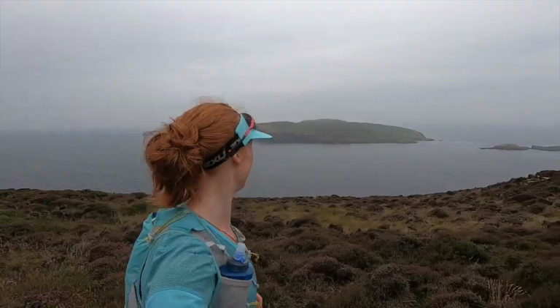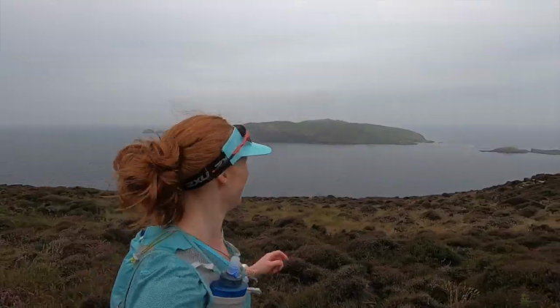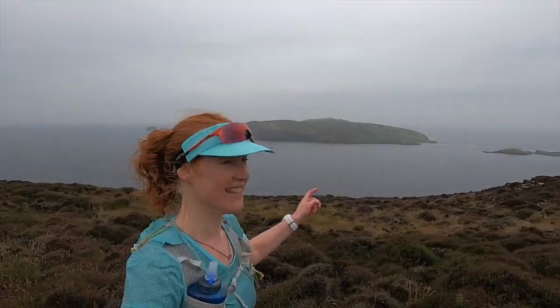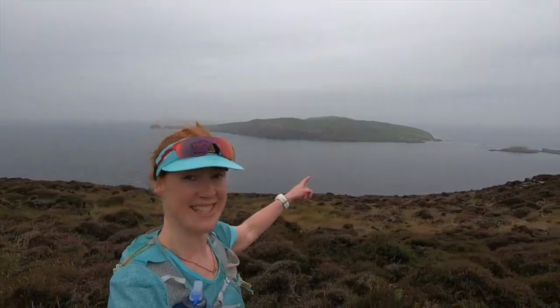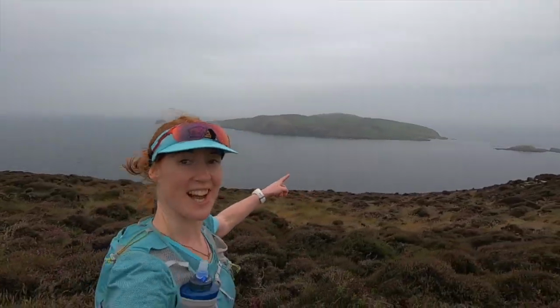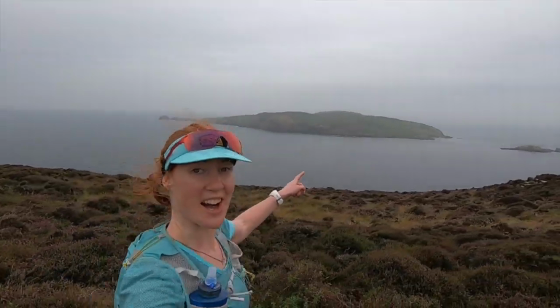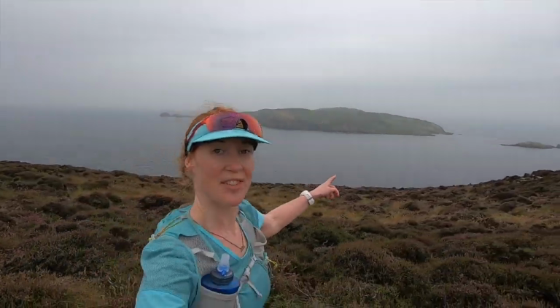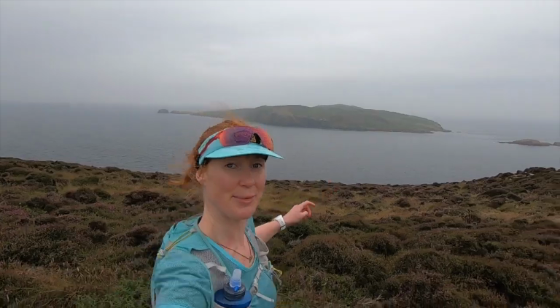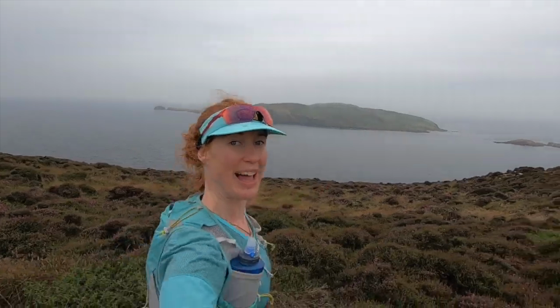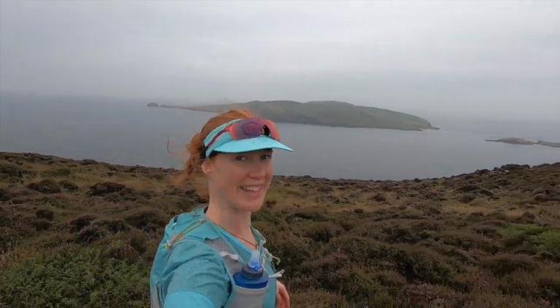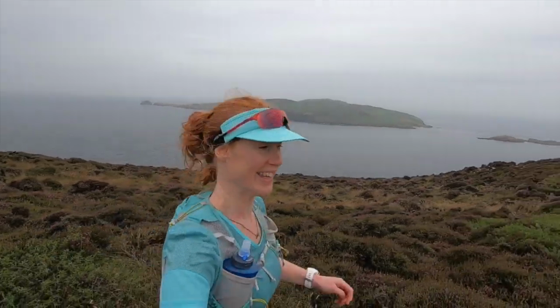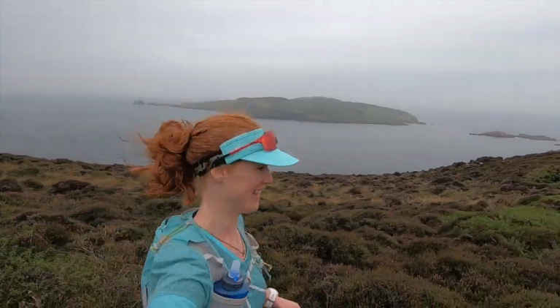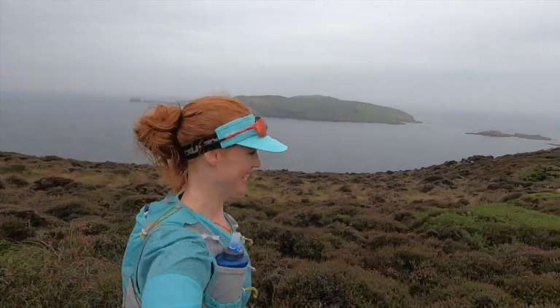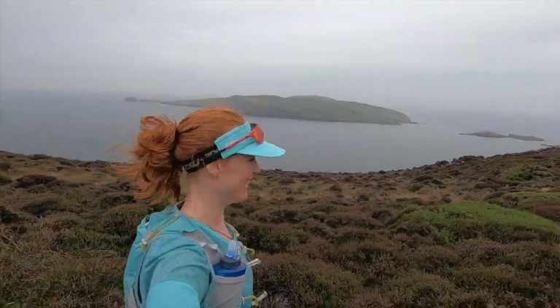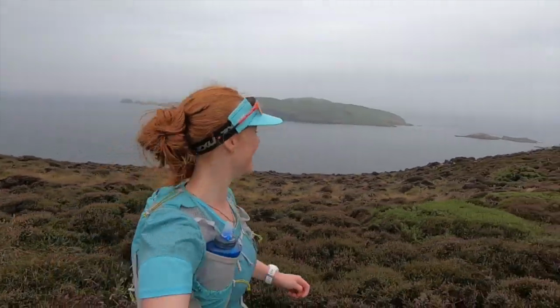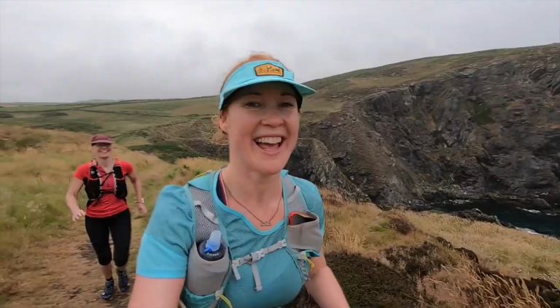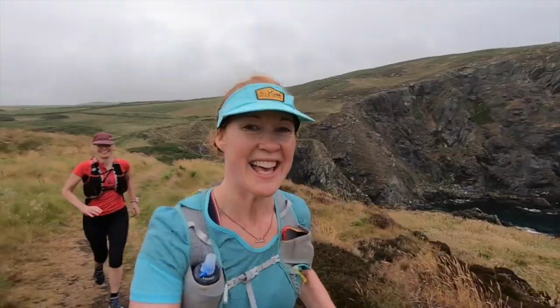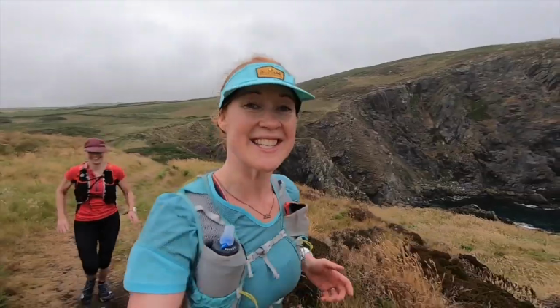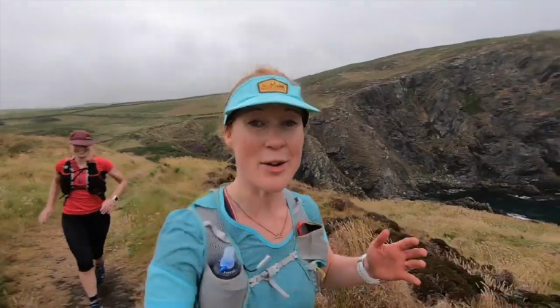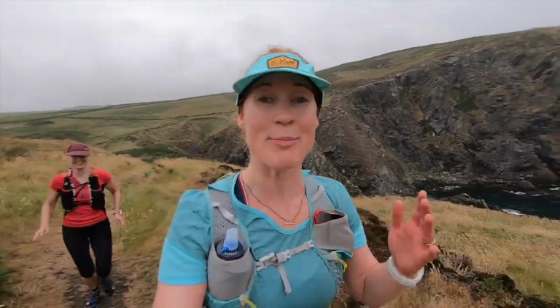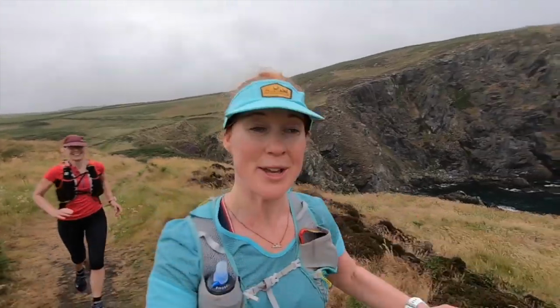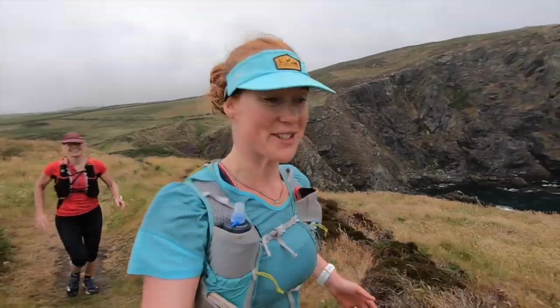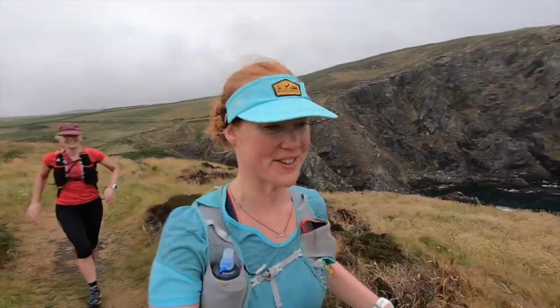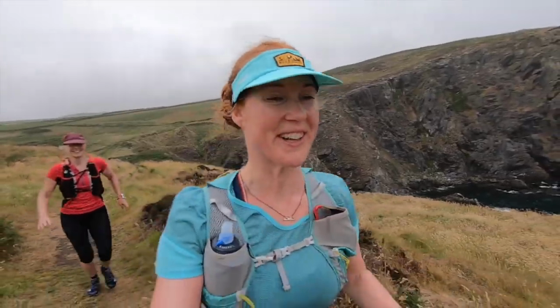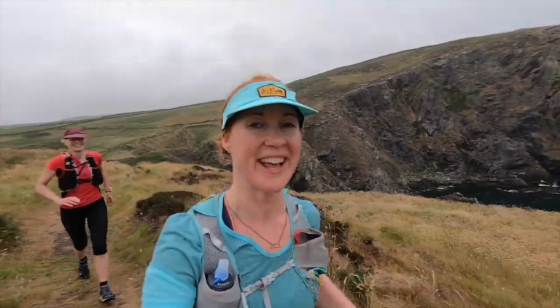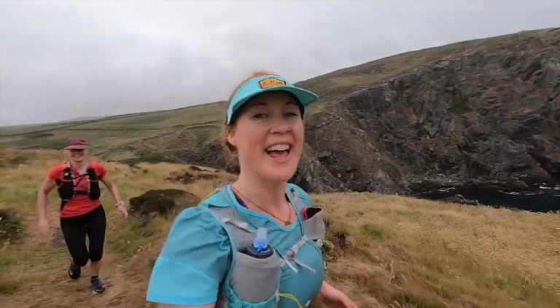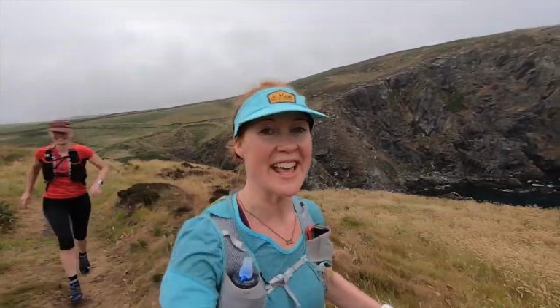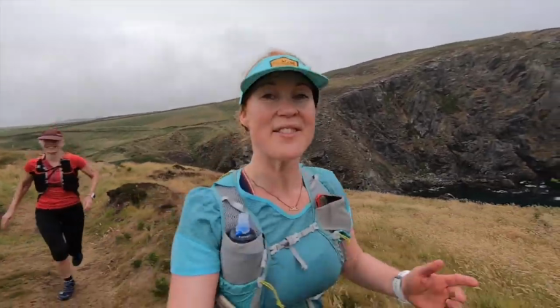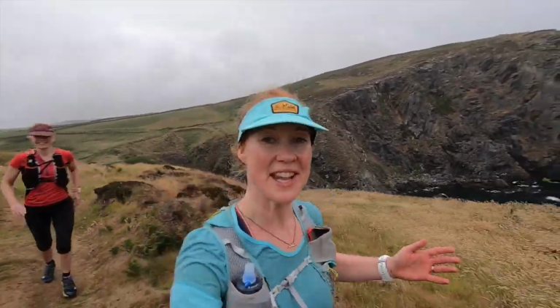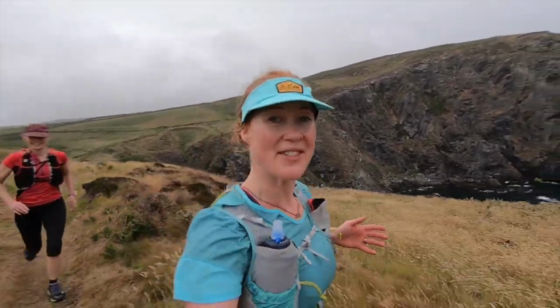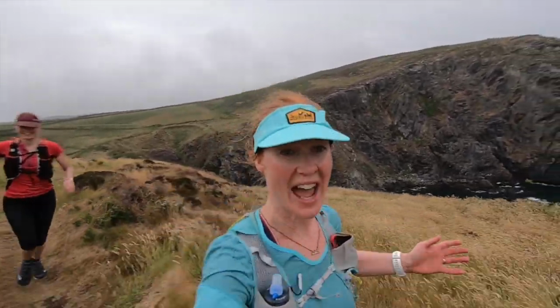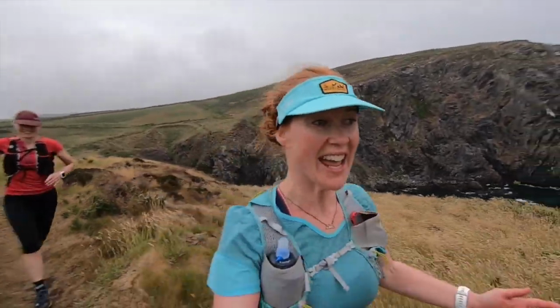It's the Calf of Man — it's so beautiful even in the rain.